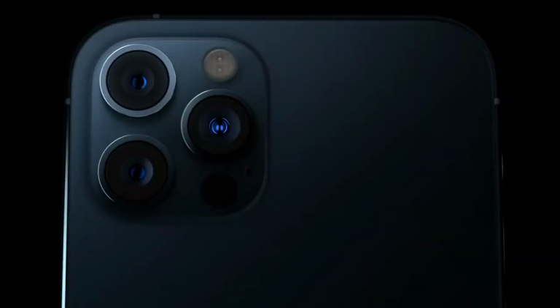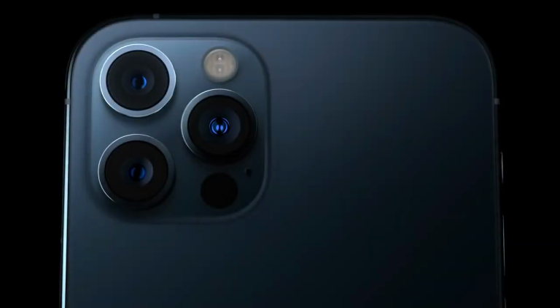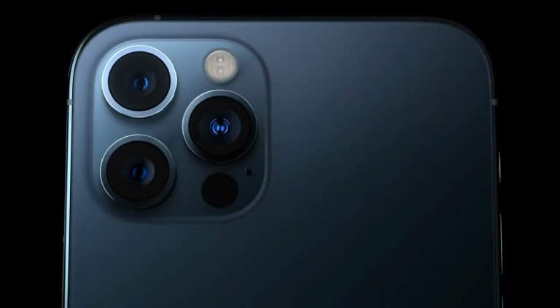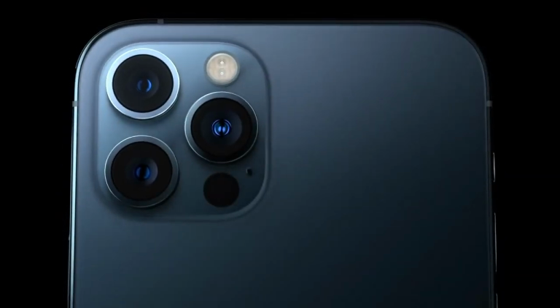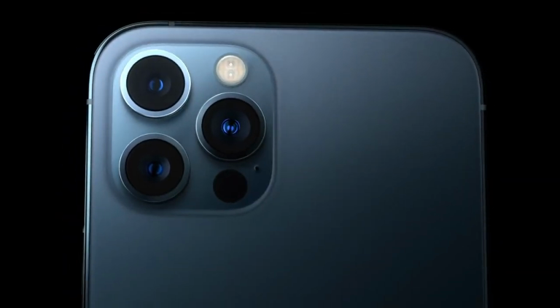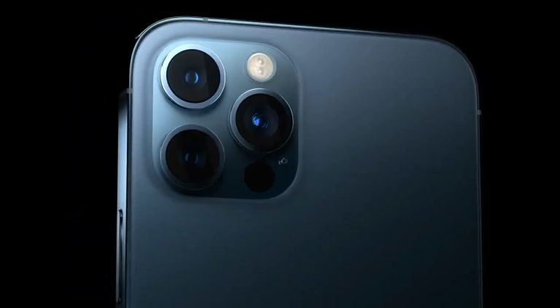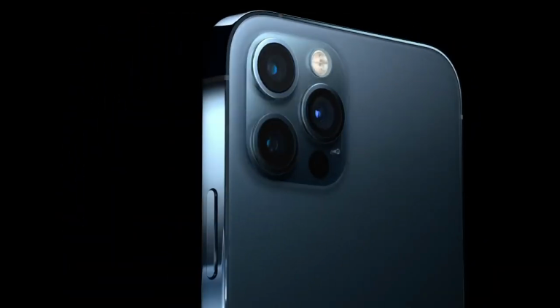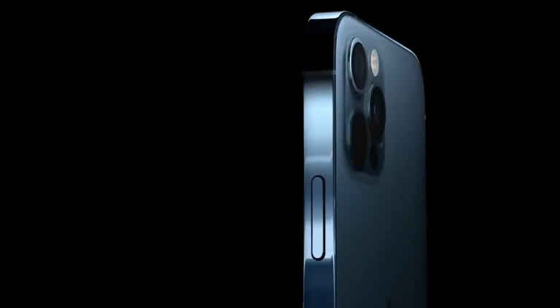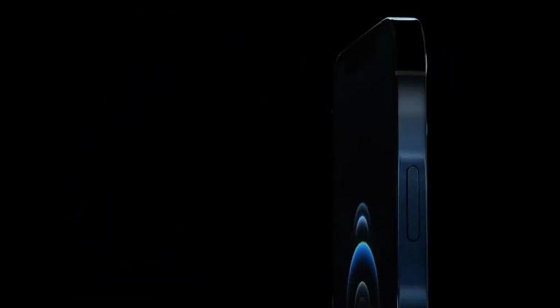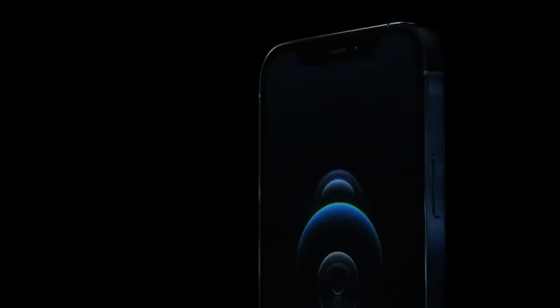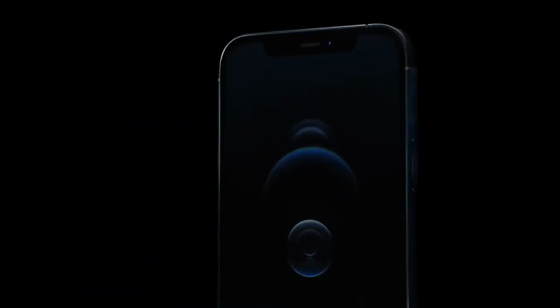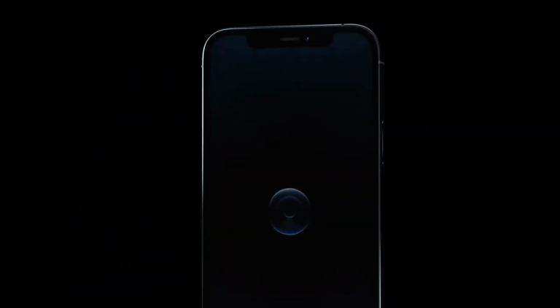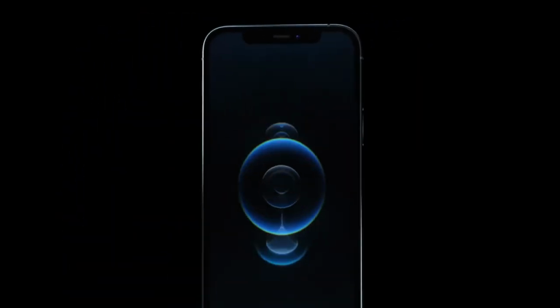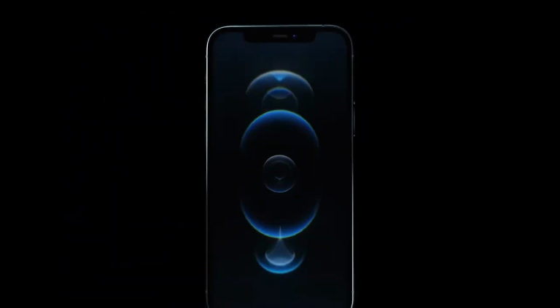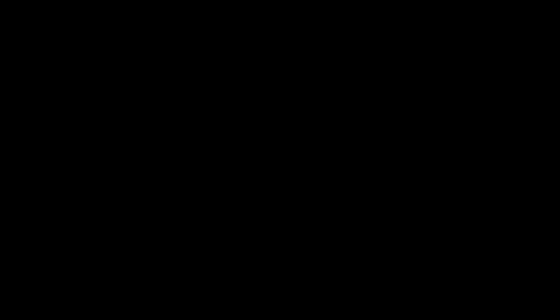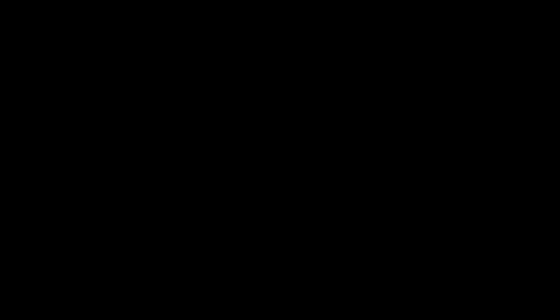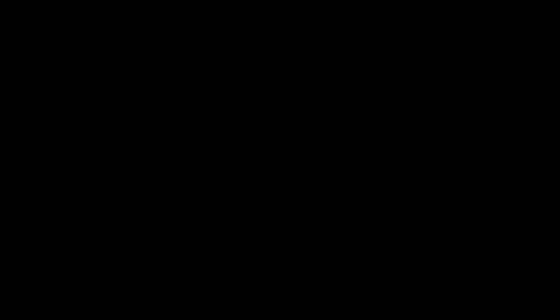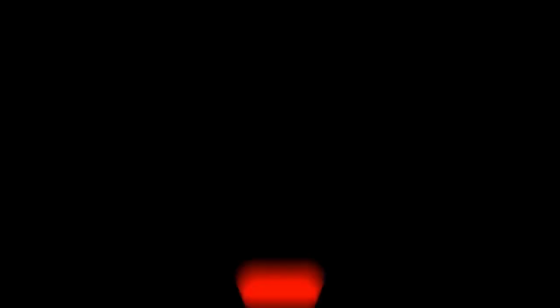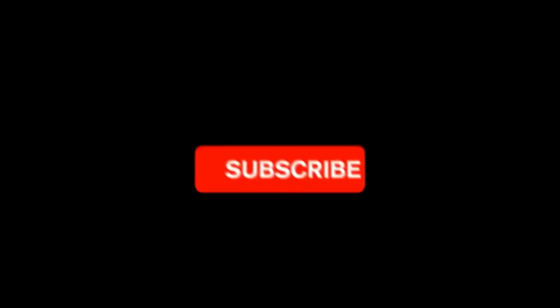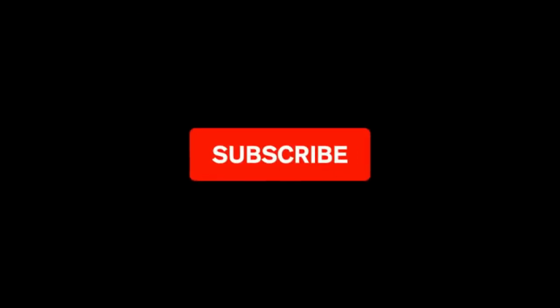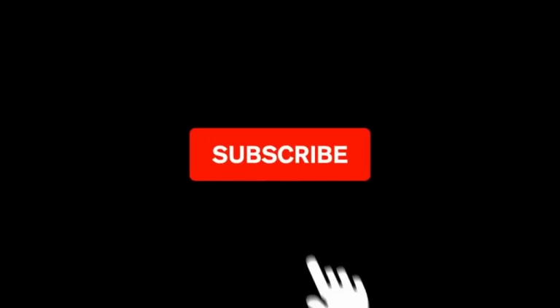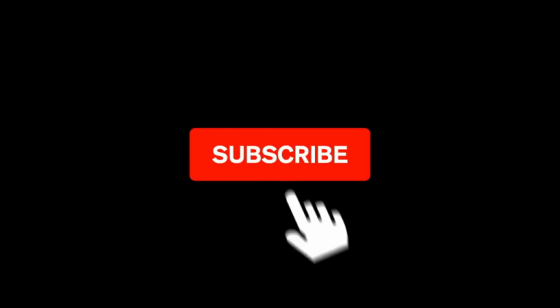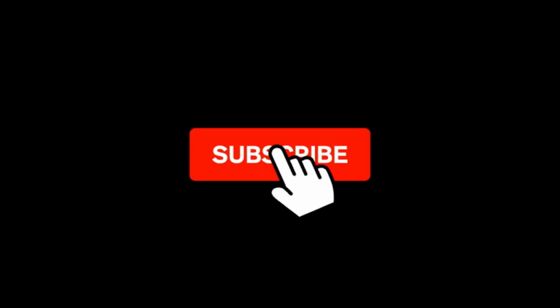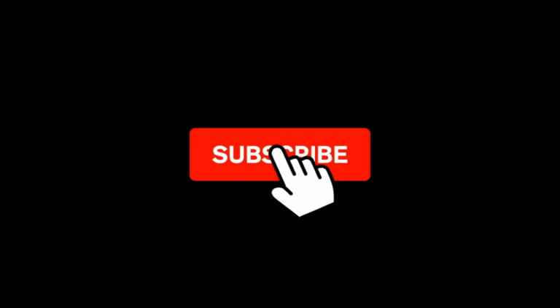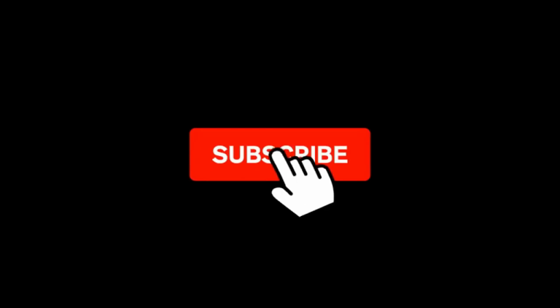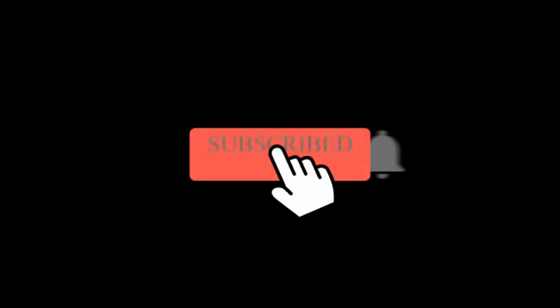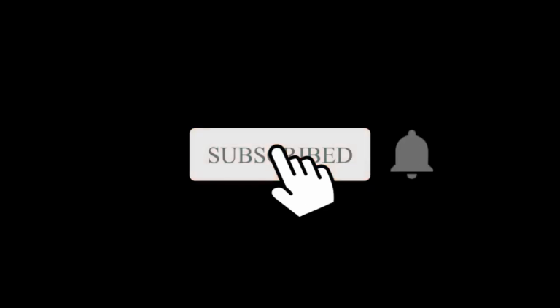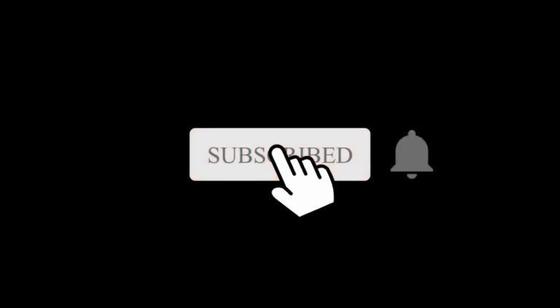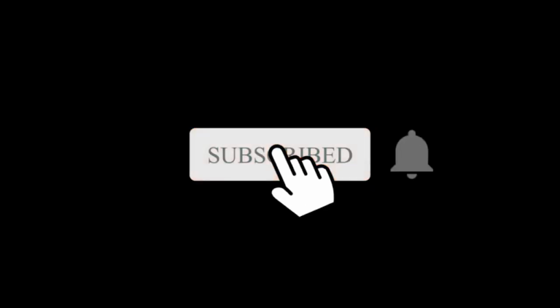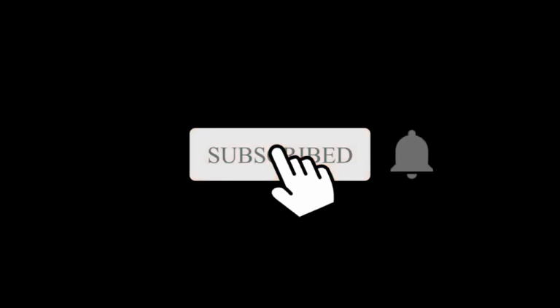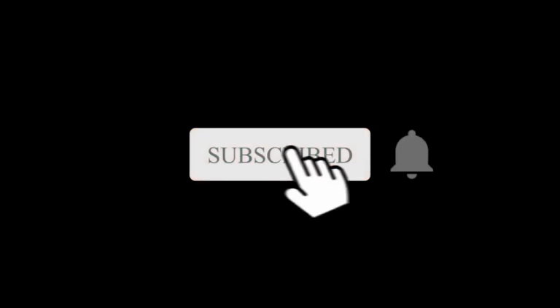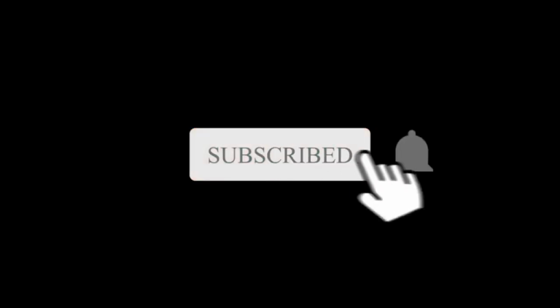Are you excited for this phone? Let me know in the comment section. Subscribe if you like, and I will see you in the next one.